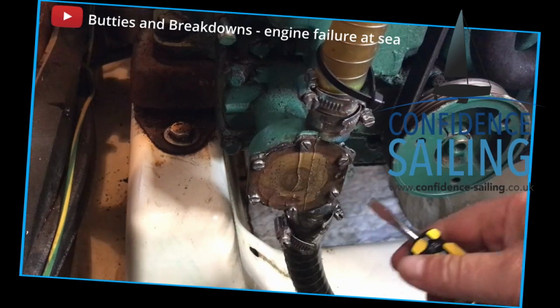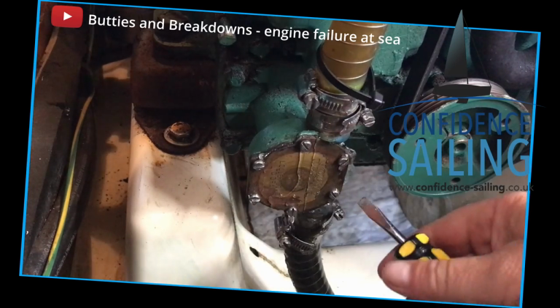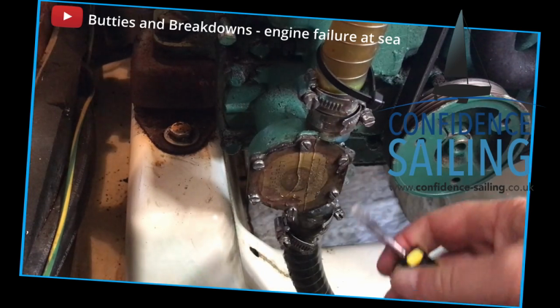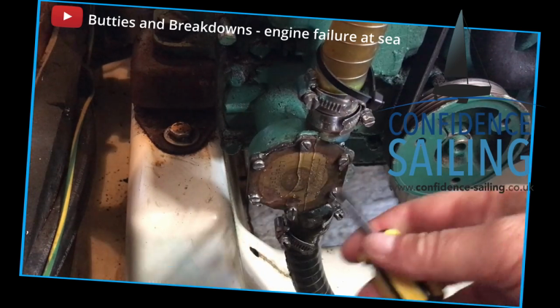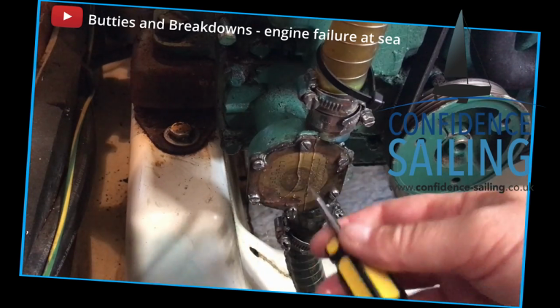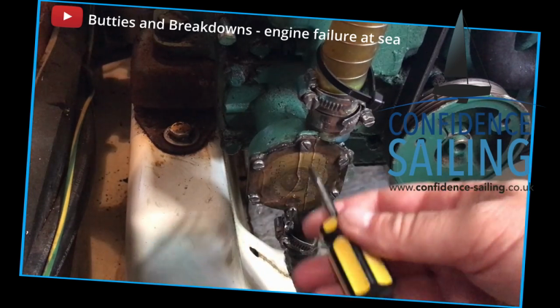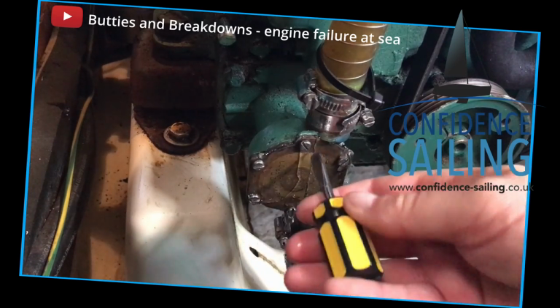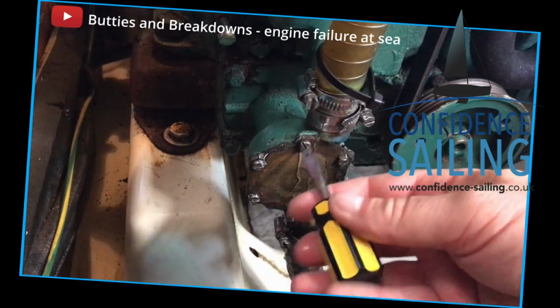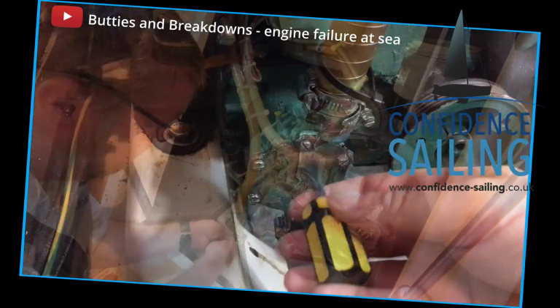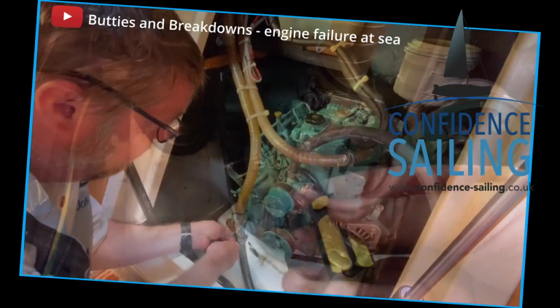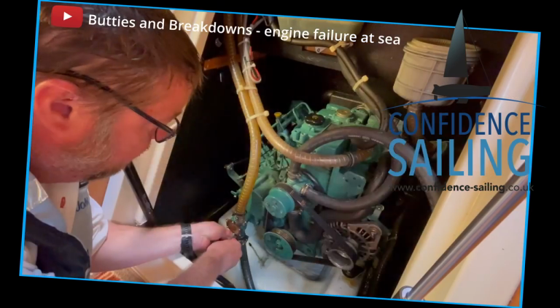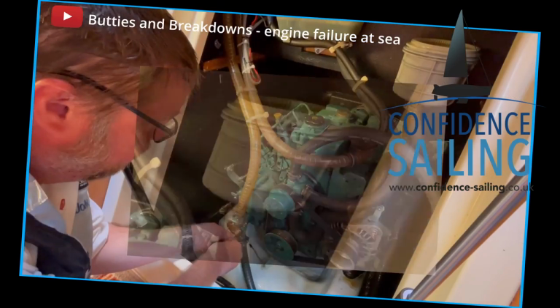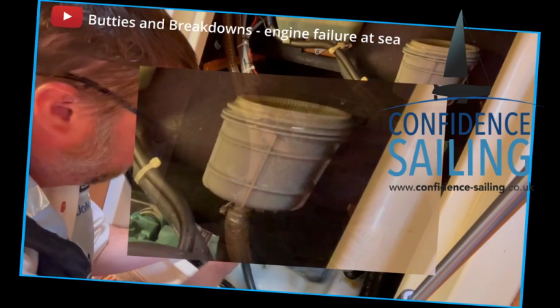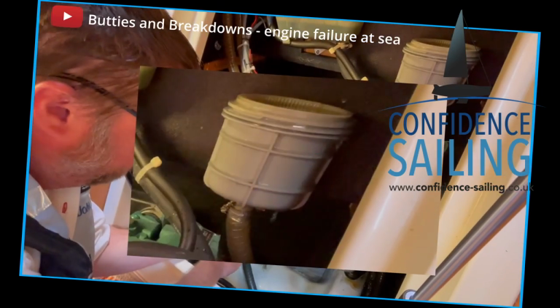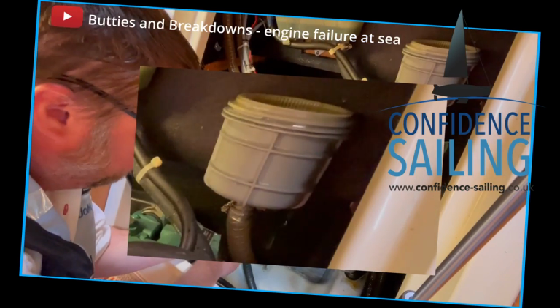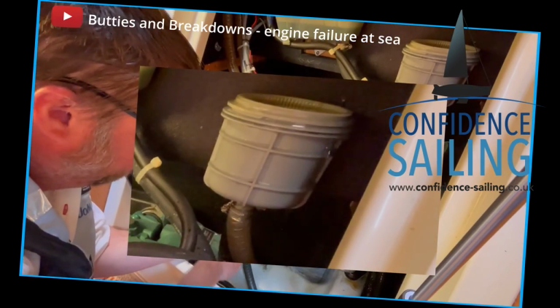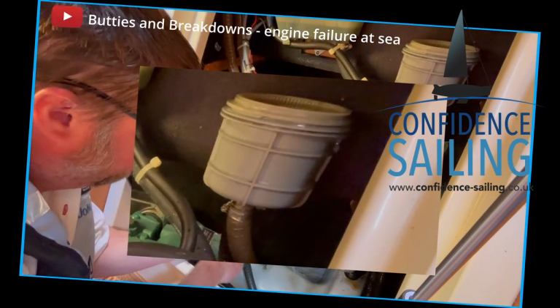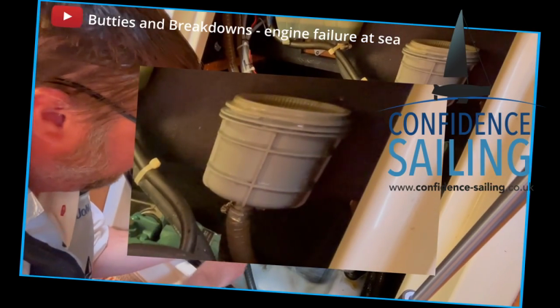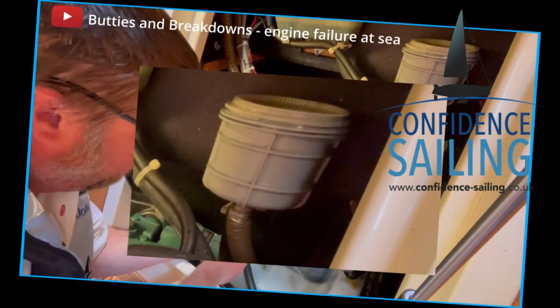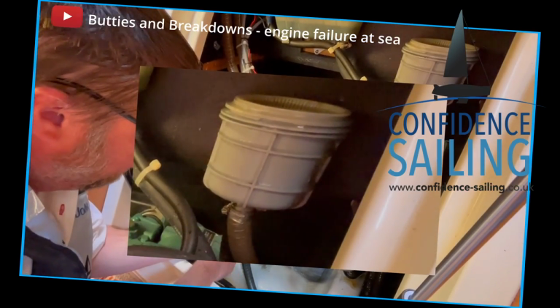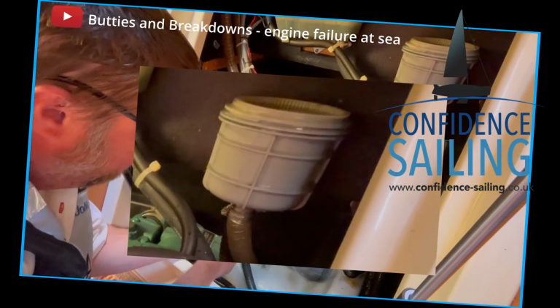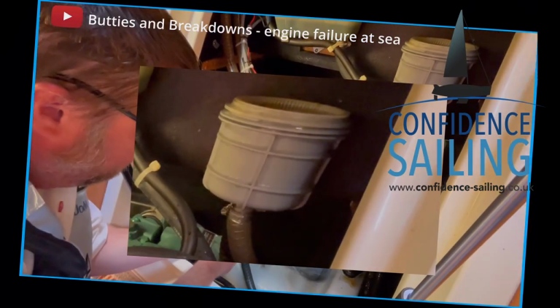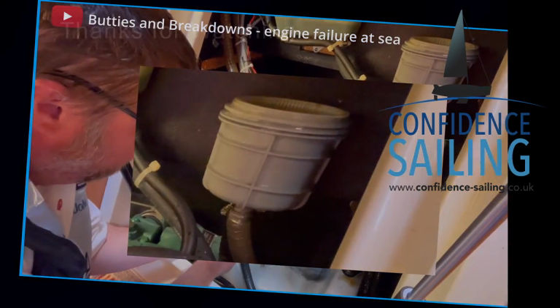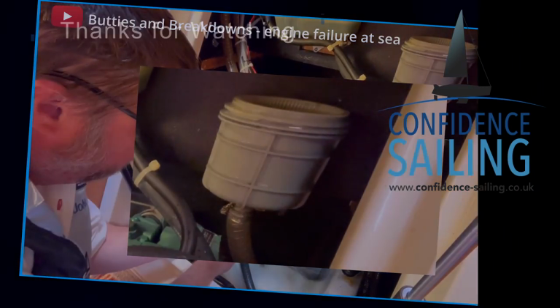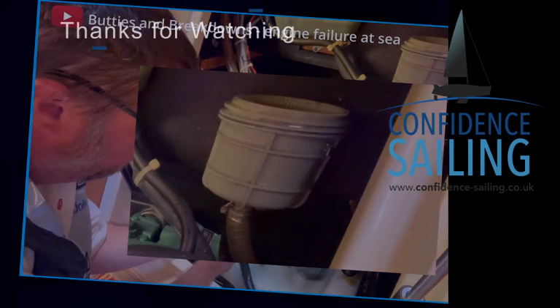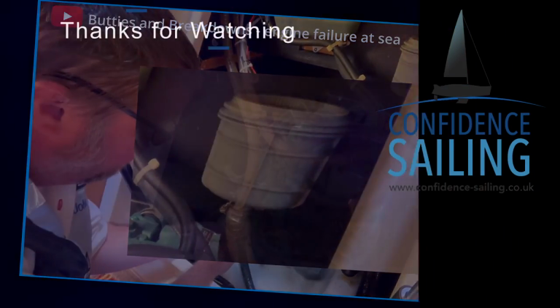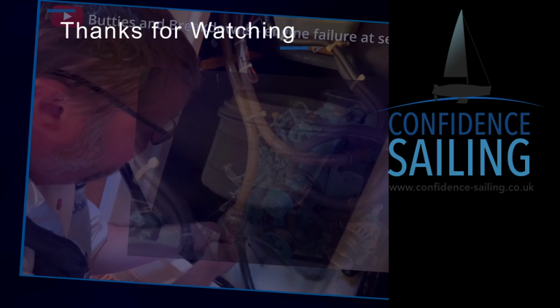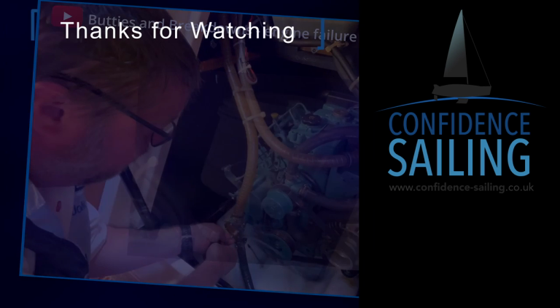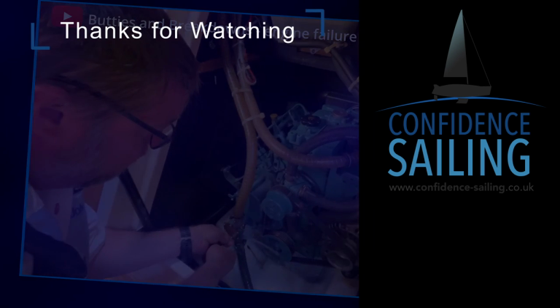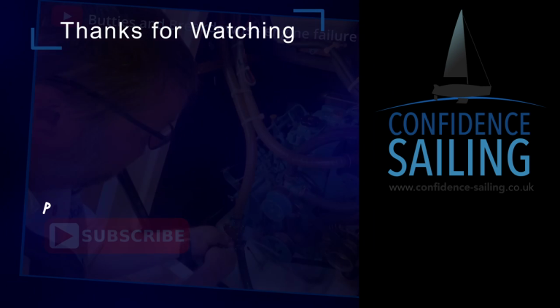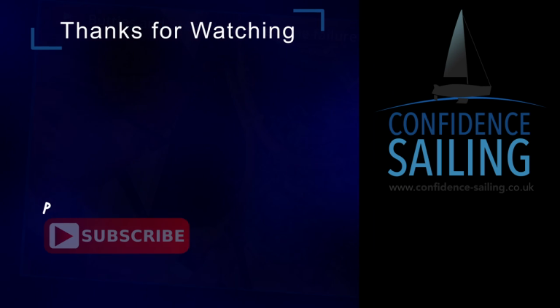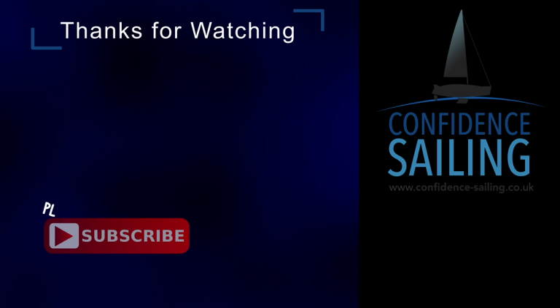Anyway, I hope you enjoyed this video. Please like and subscribe, and thanks for watching.